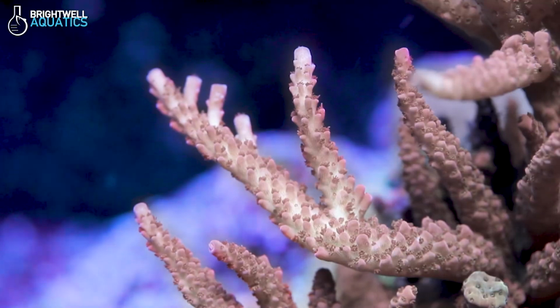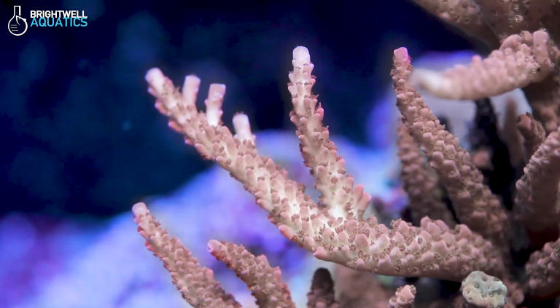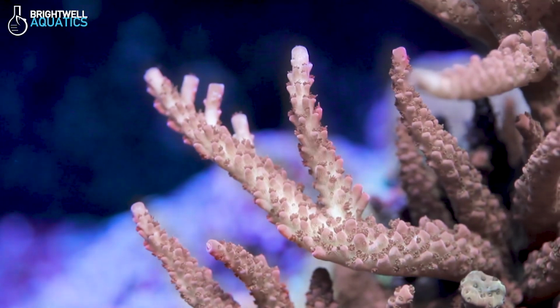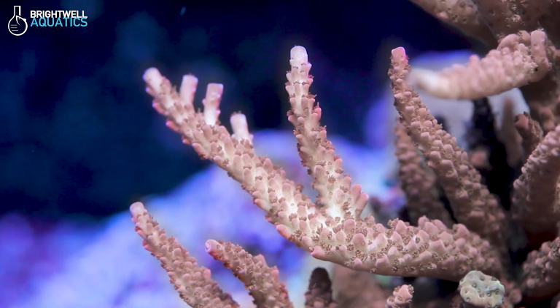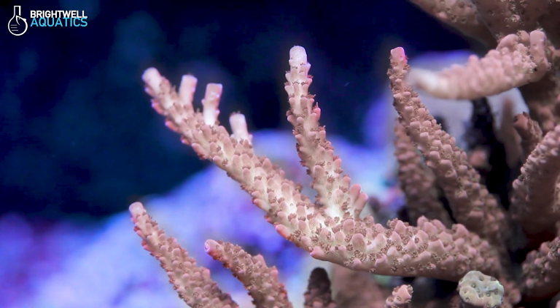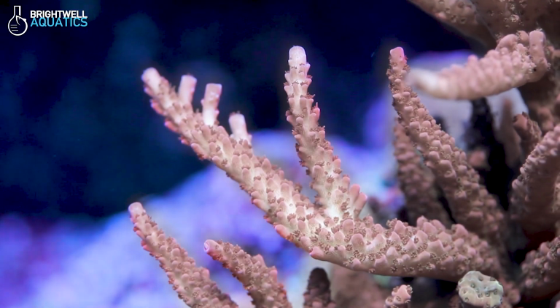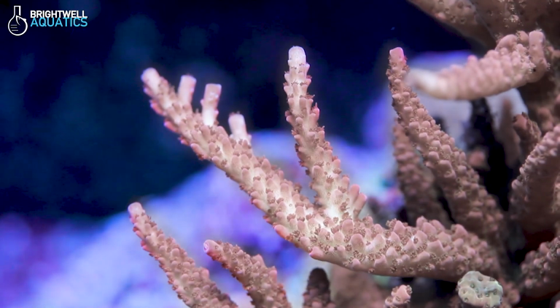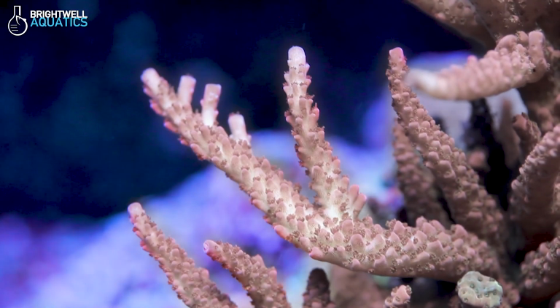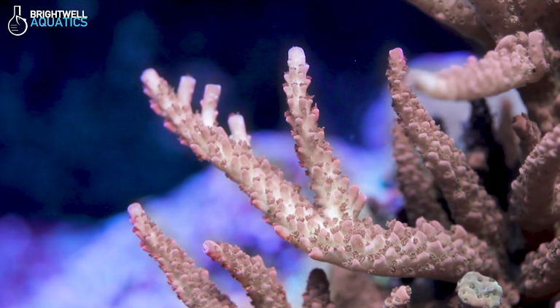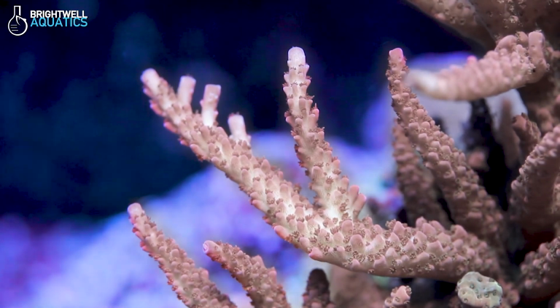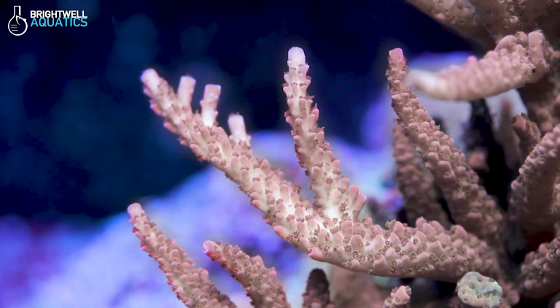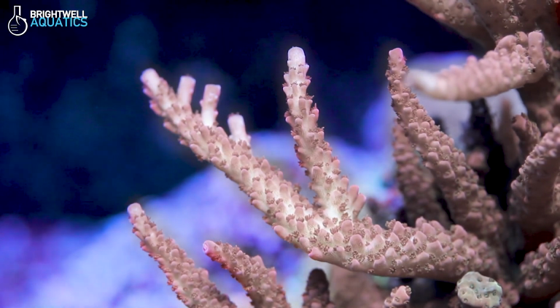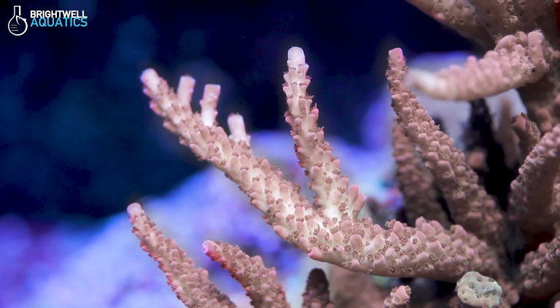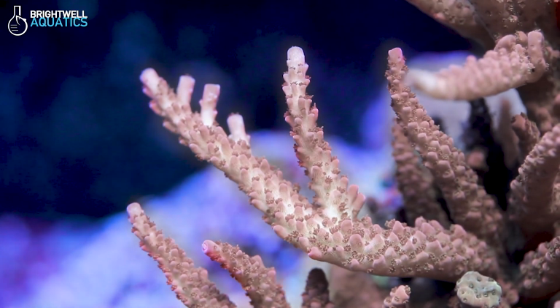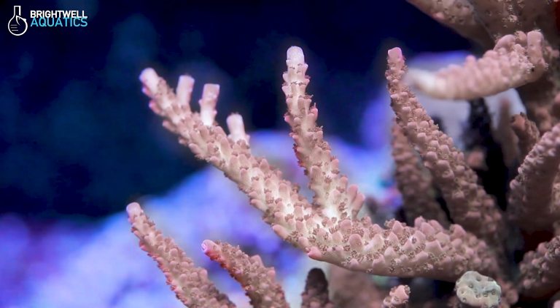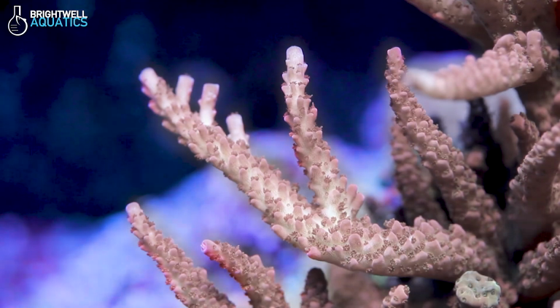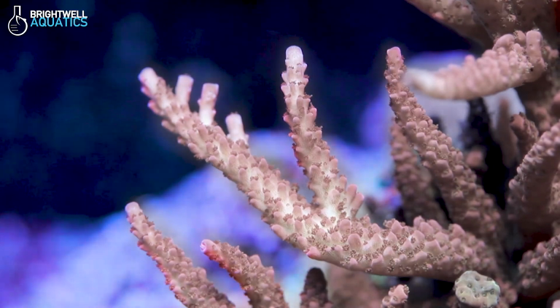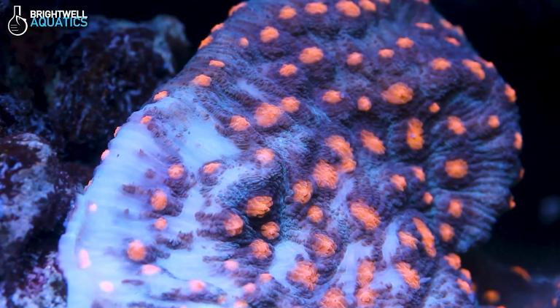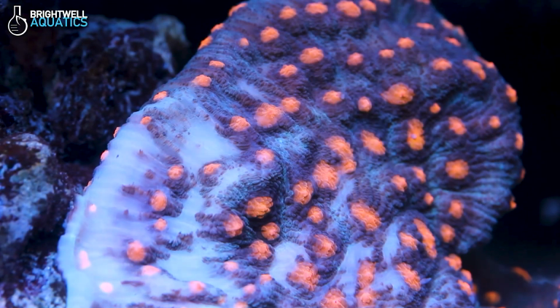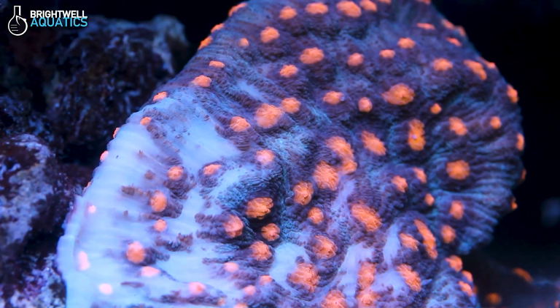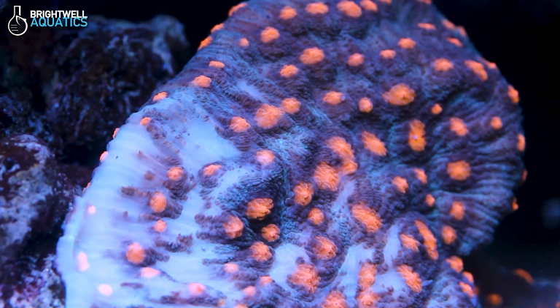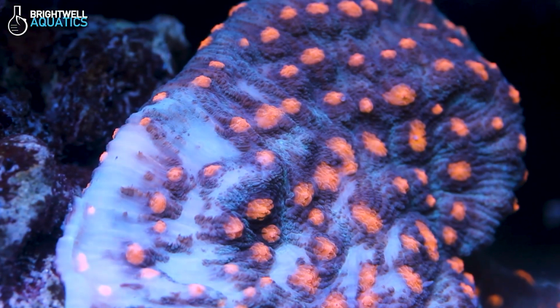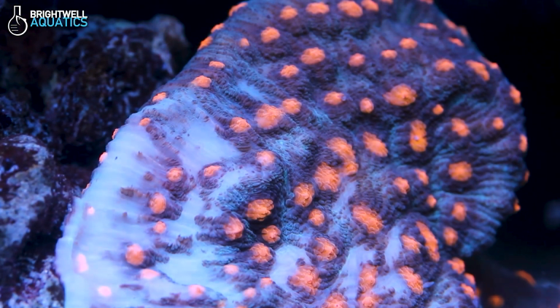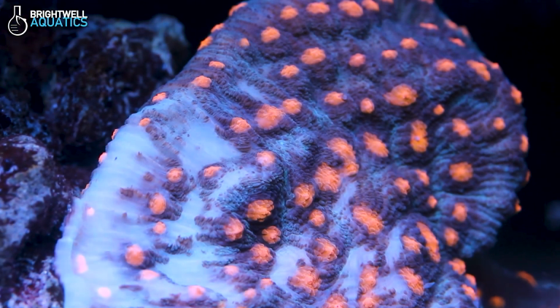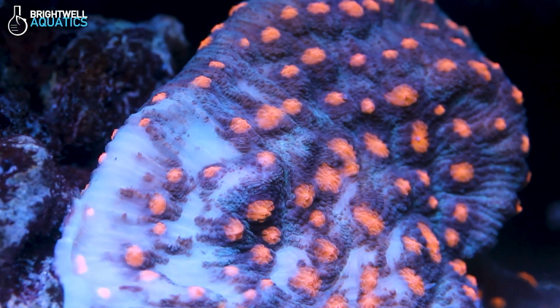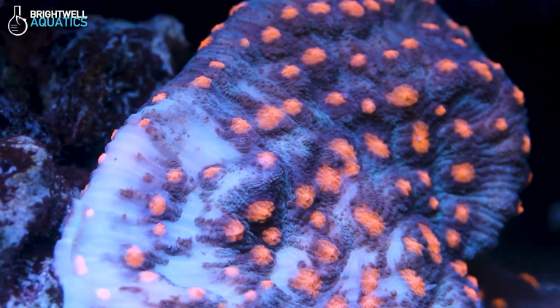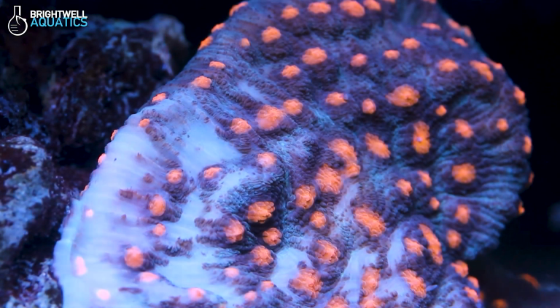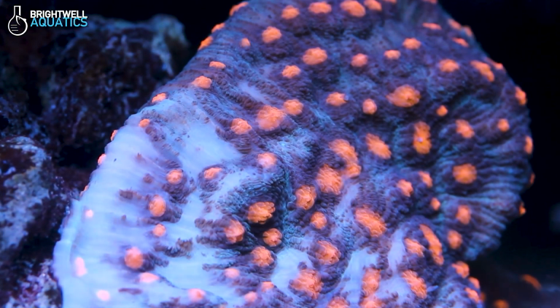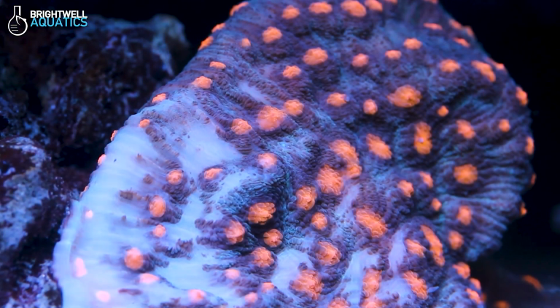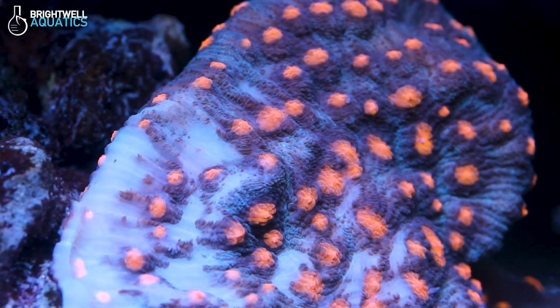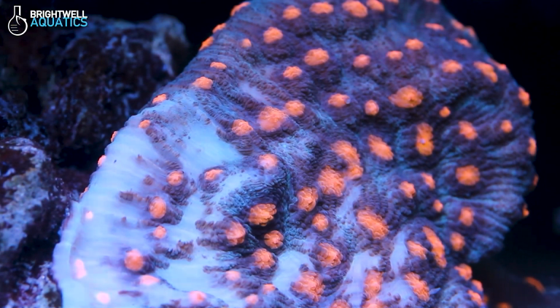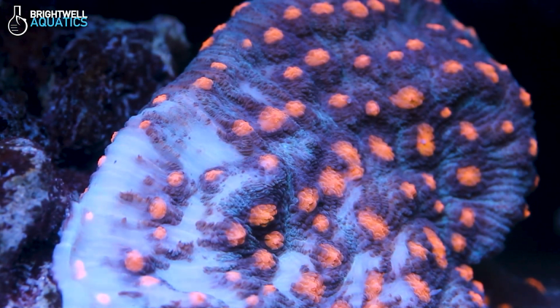You might notice thin, pale tissue tightly hugging the underlying skeleton and, in extreme cases, even coral death.